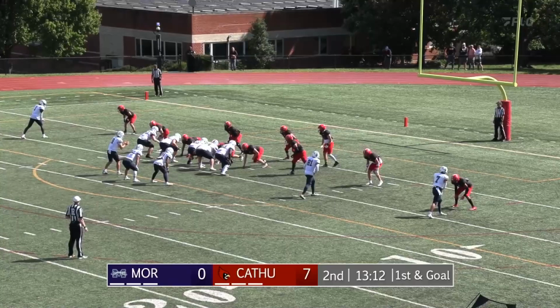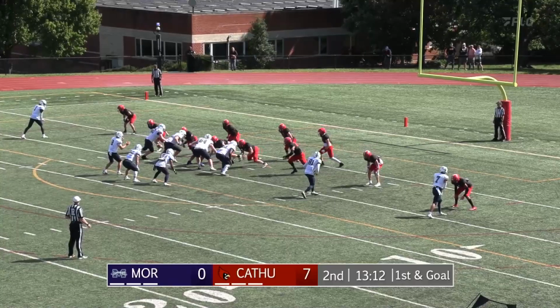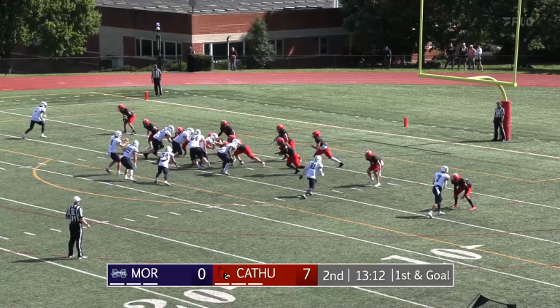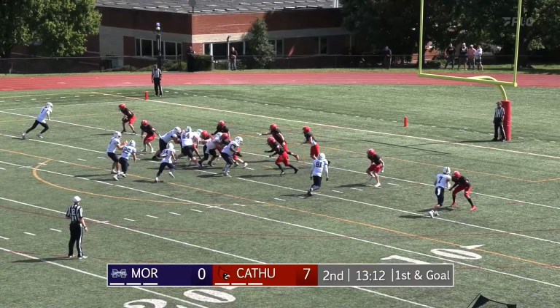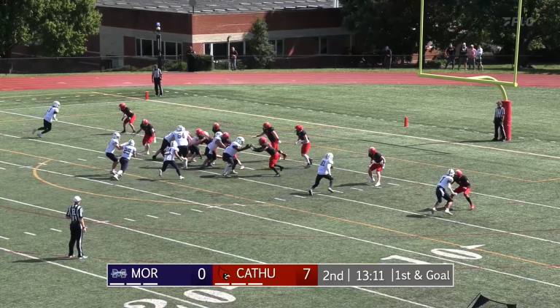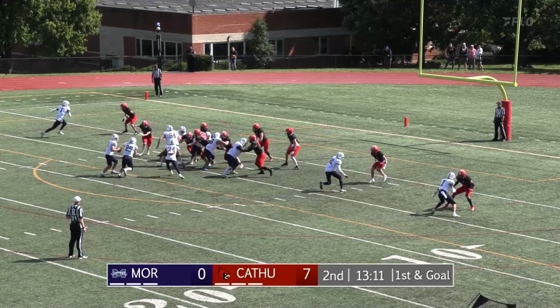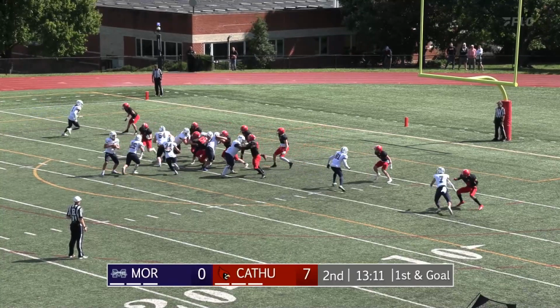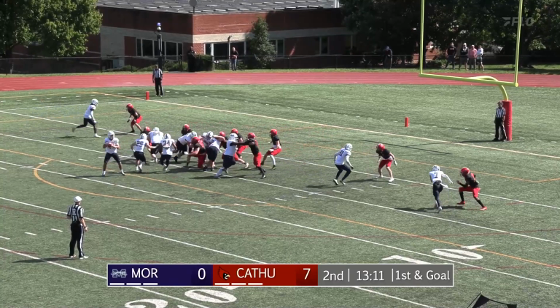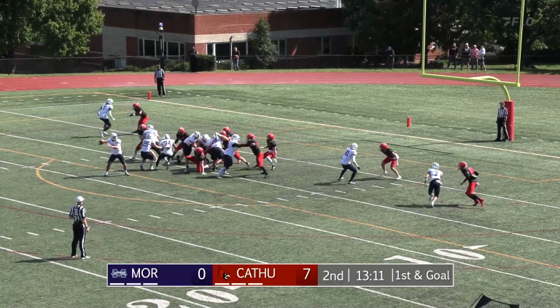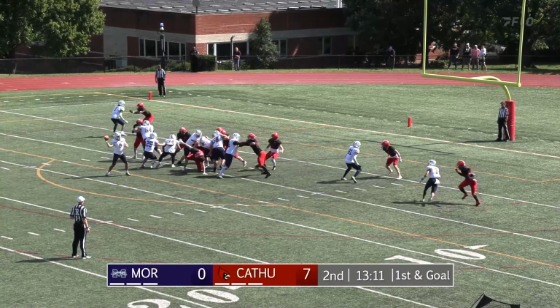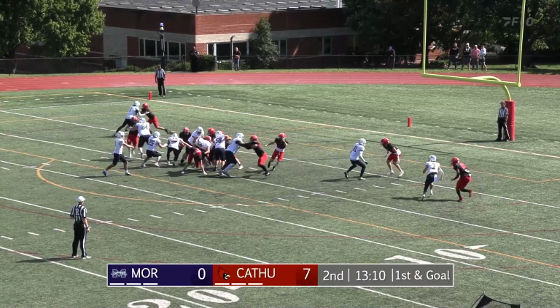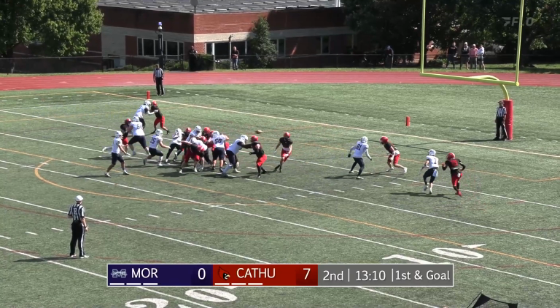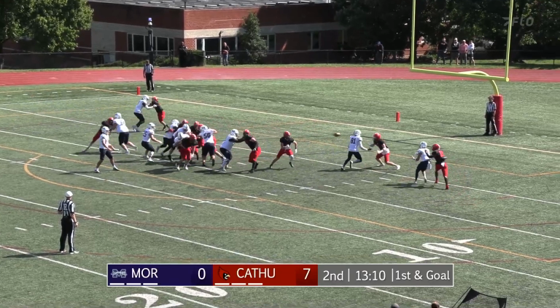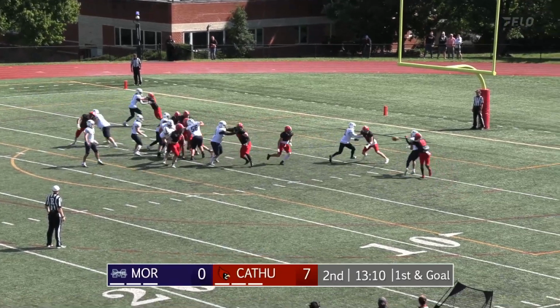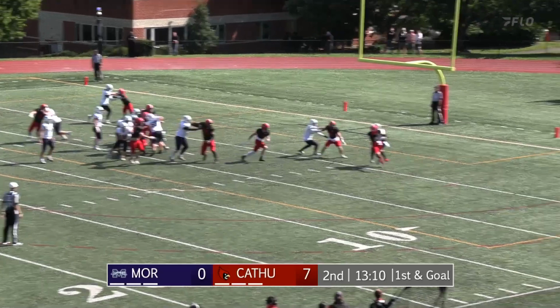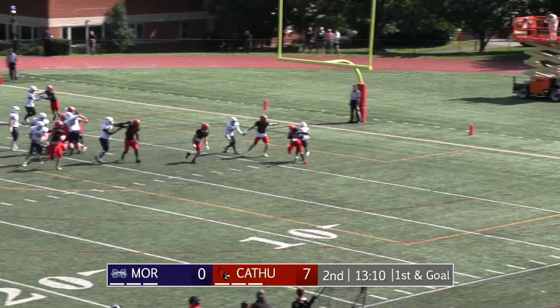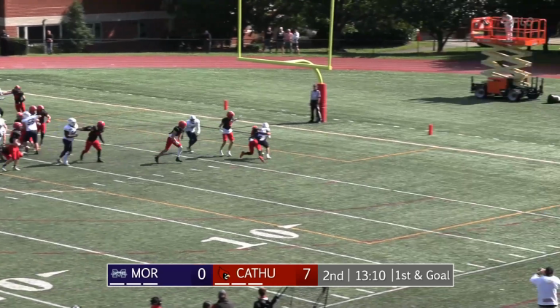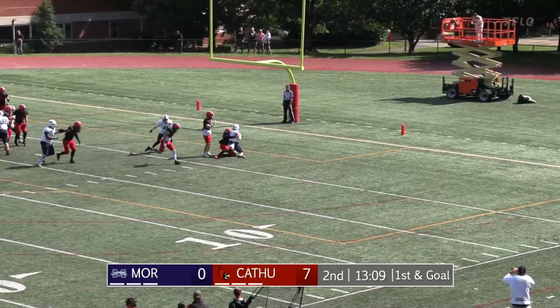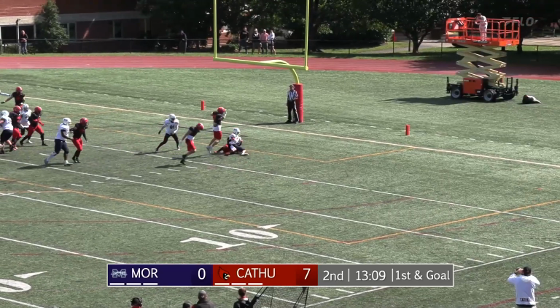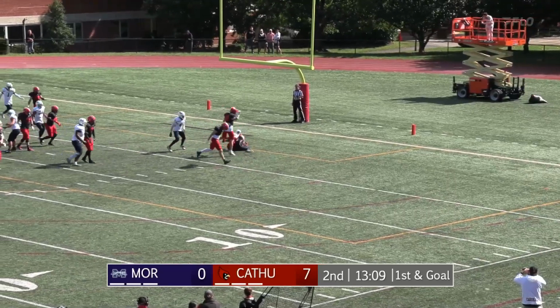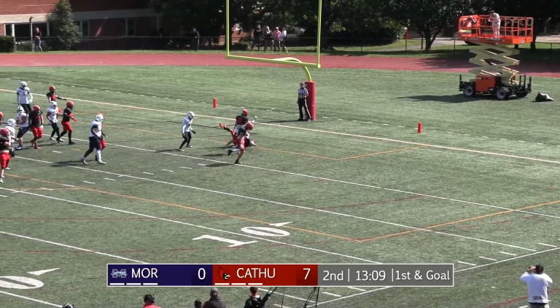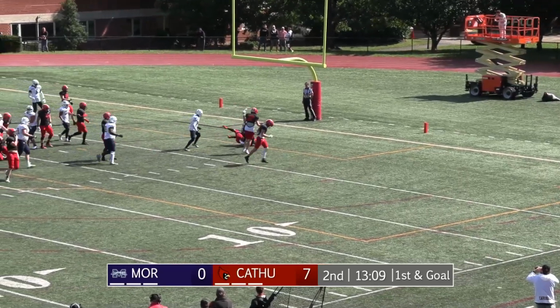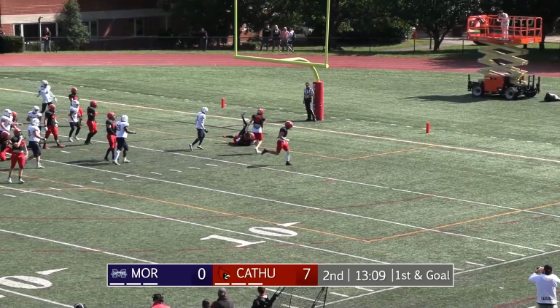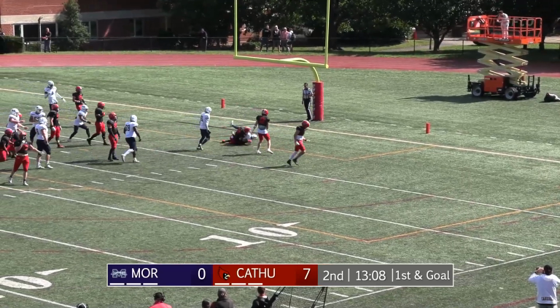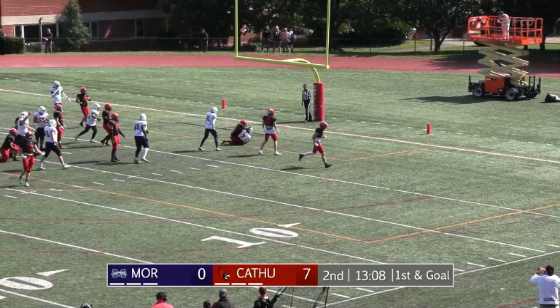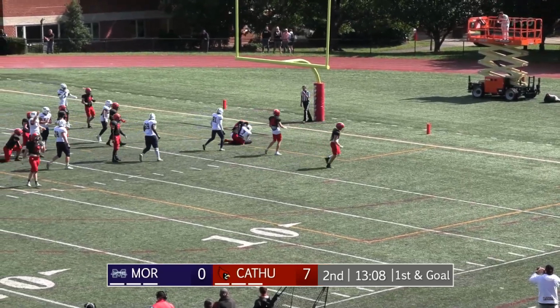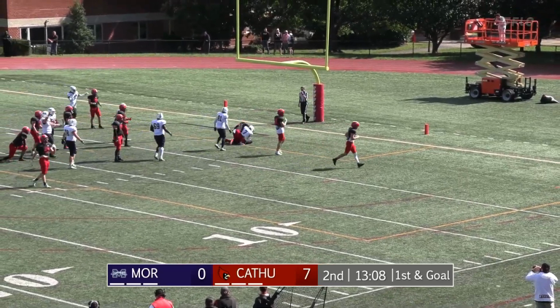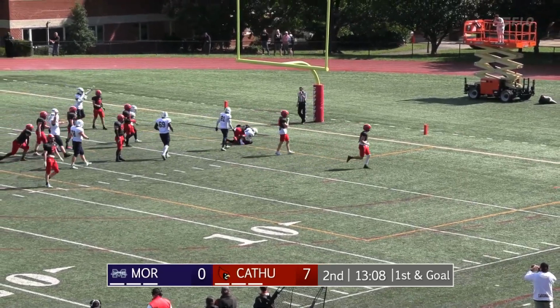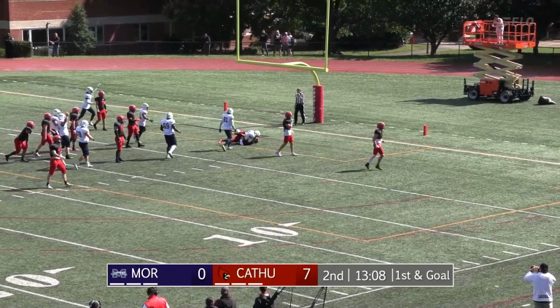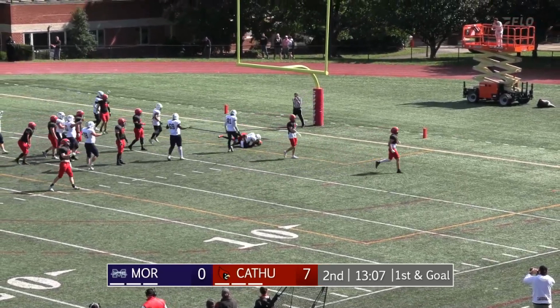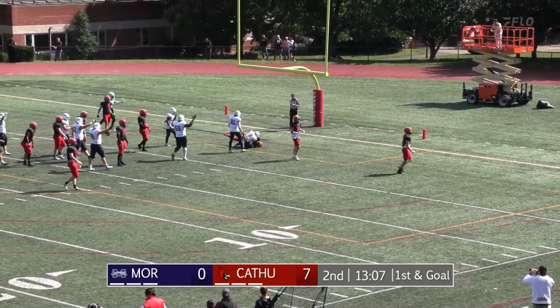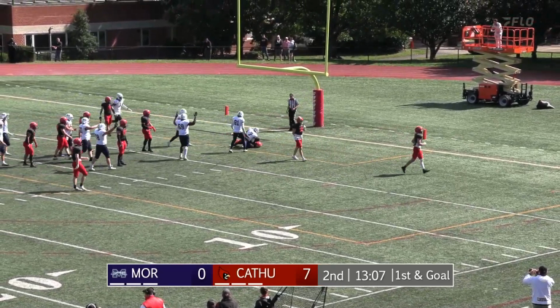Boyle and Tina Jeroz — play action to Boyle, fire on the slam, completes it, and it's a touchdown.